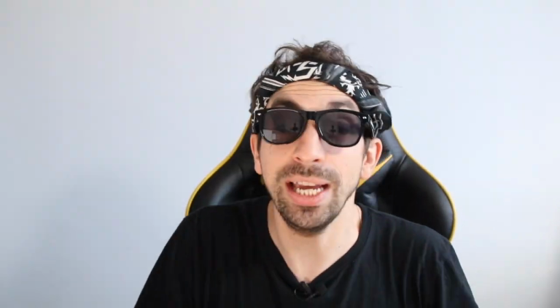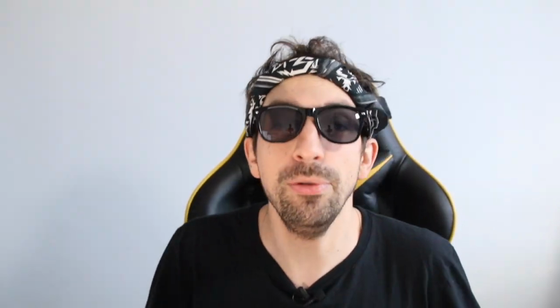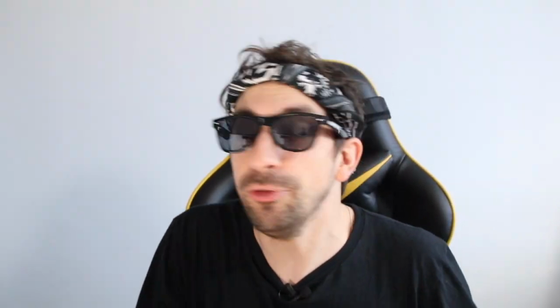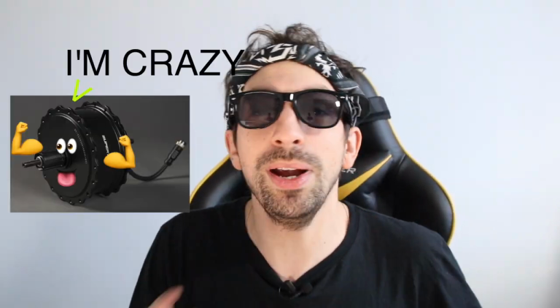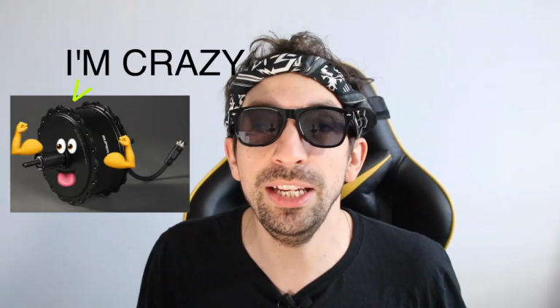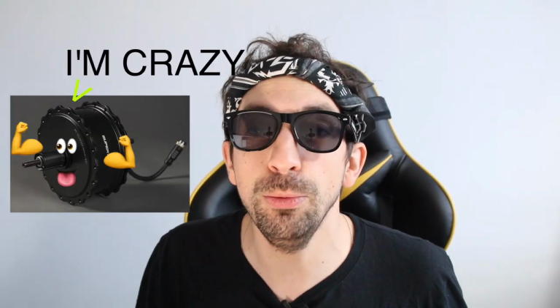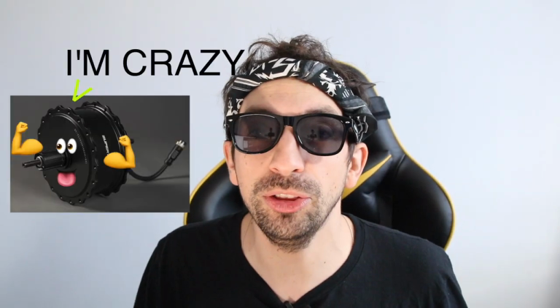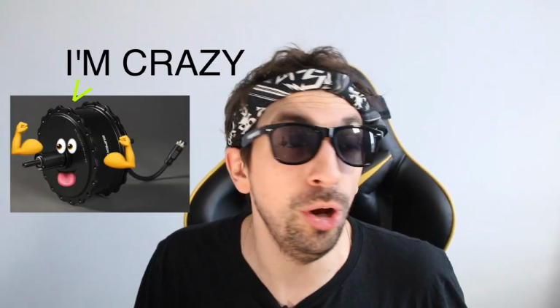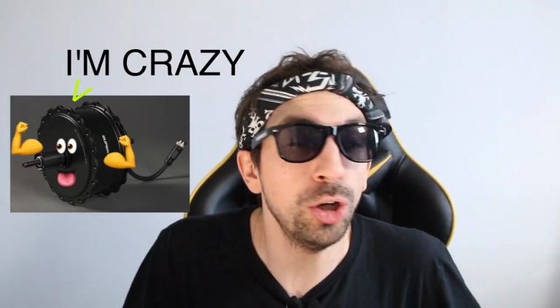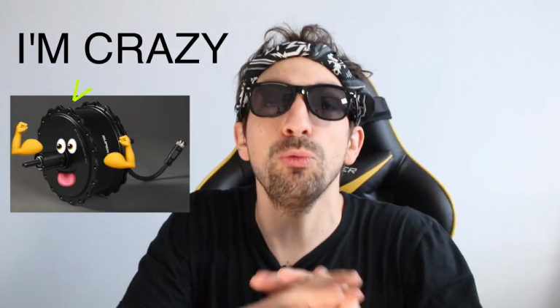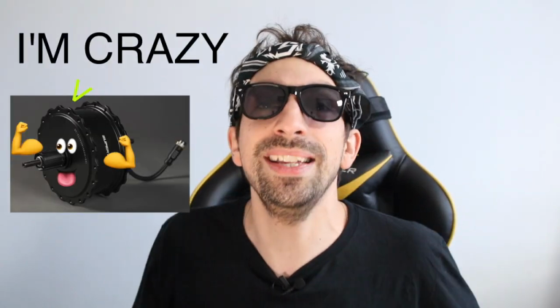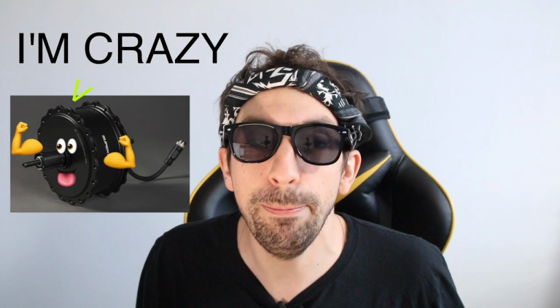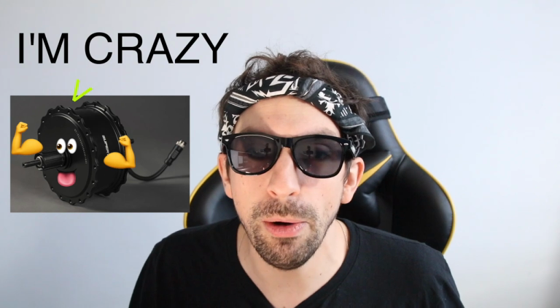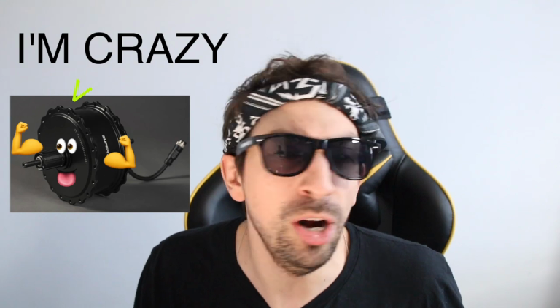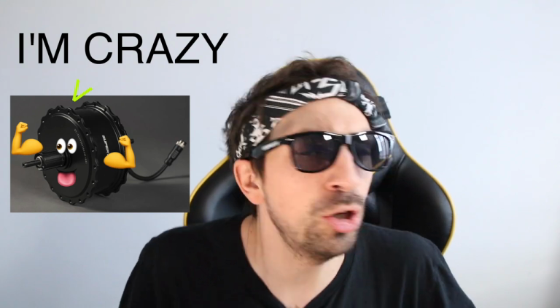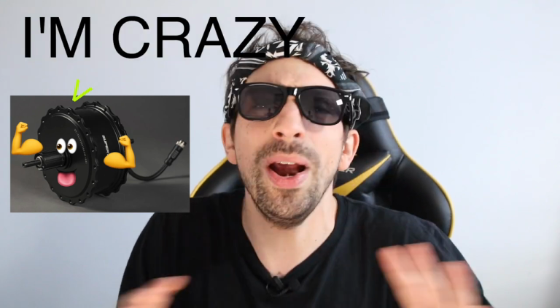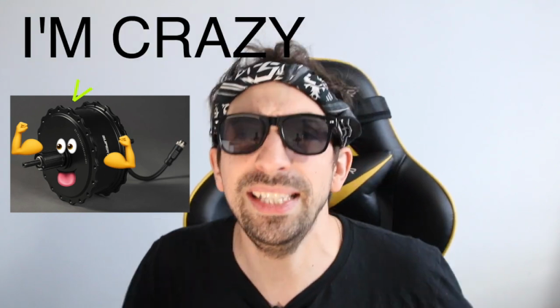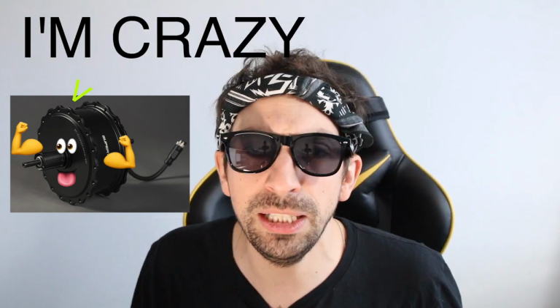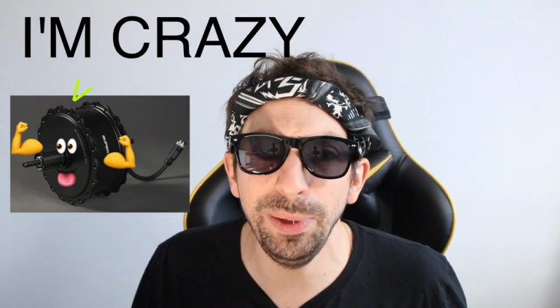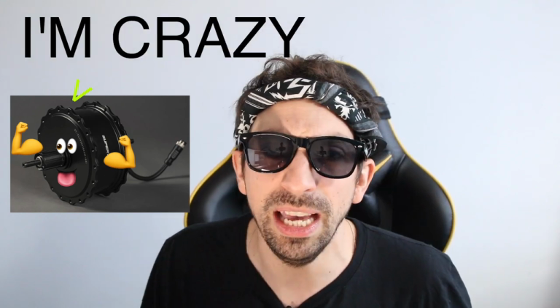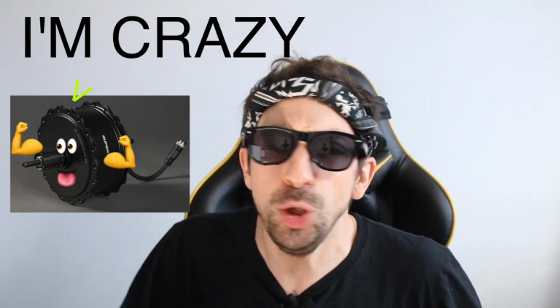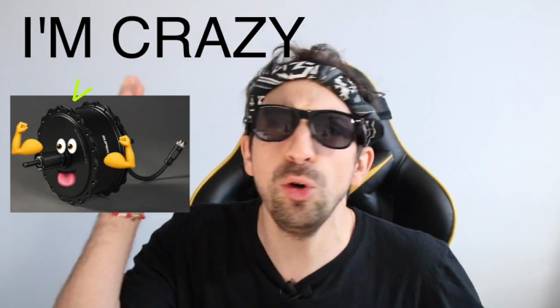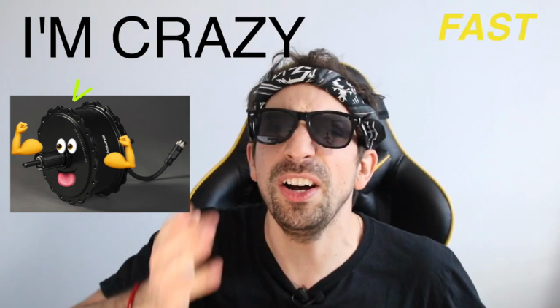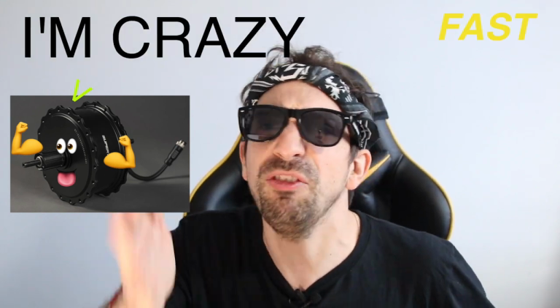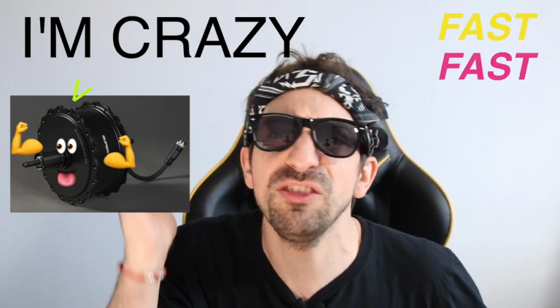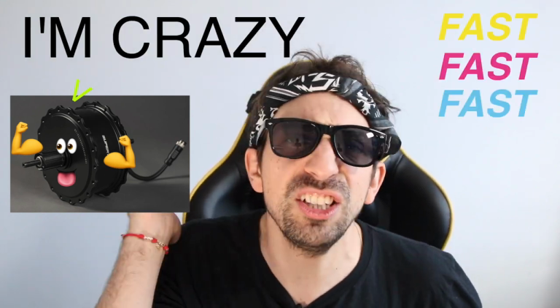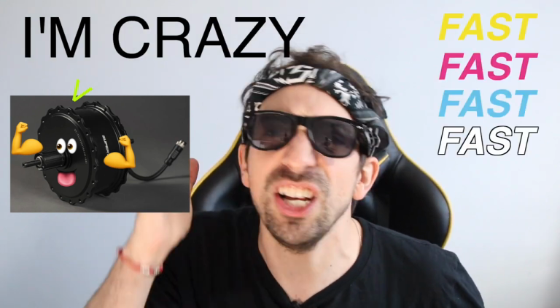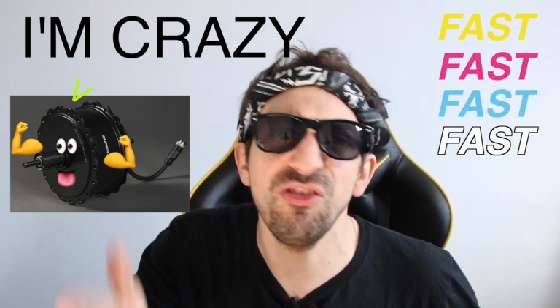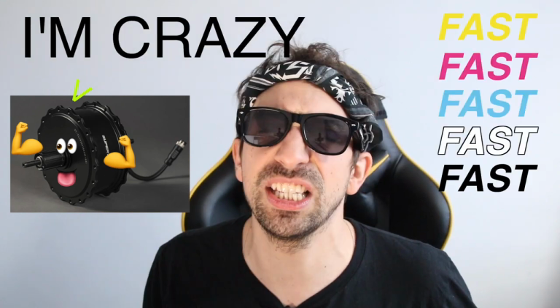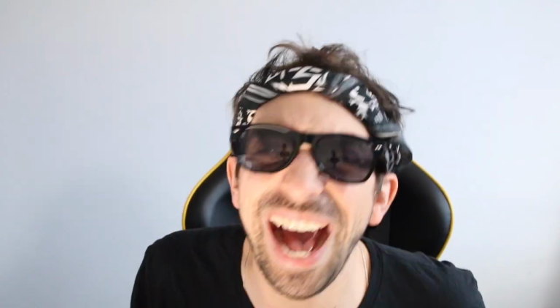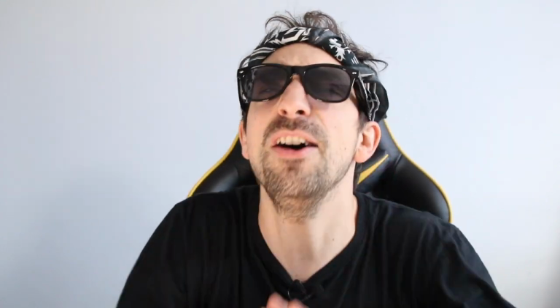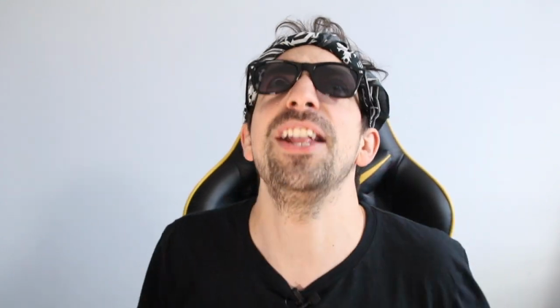Now you have a crazy new motor — crazy power, crazy speed. You go fast, fast, fast! I love it!